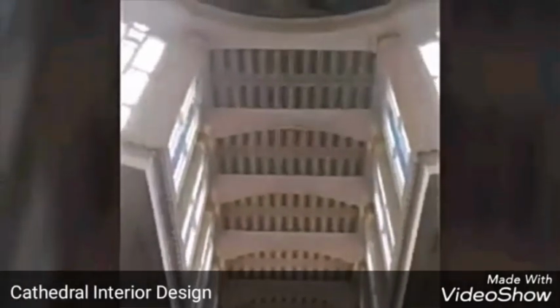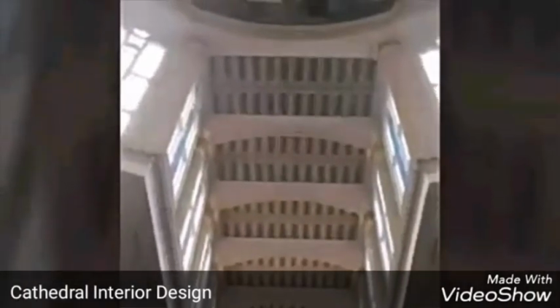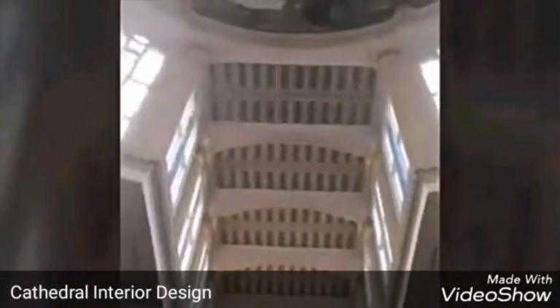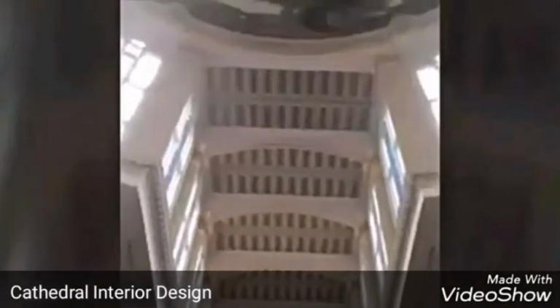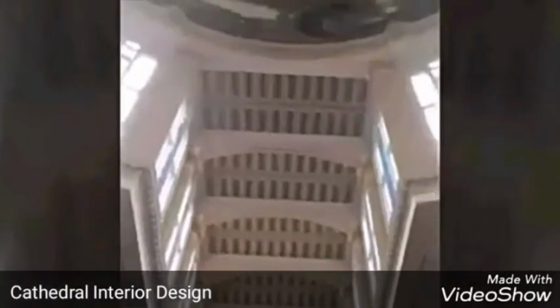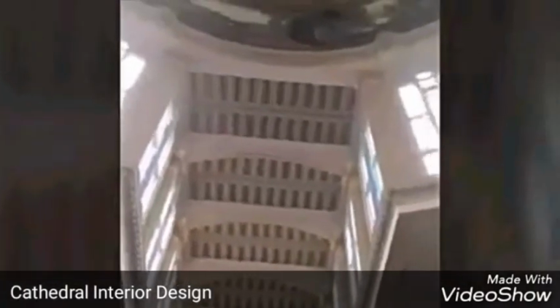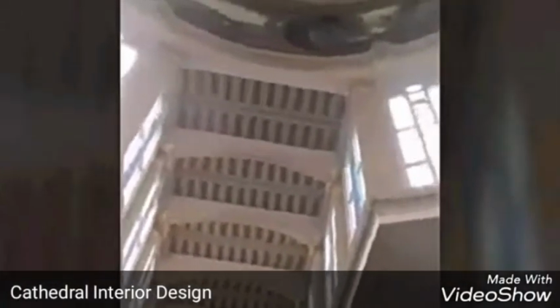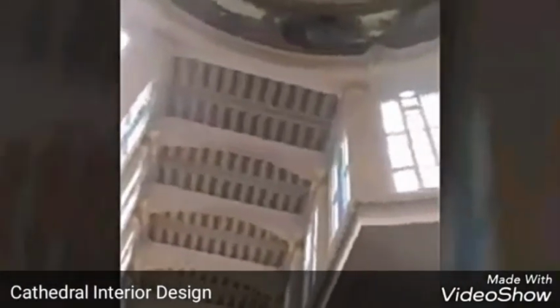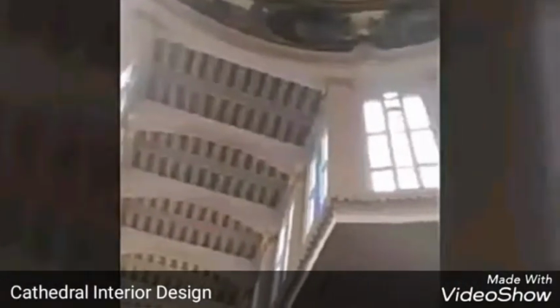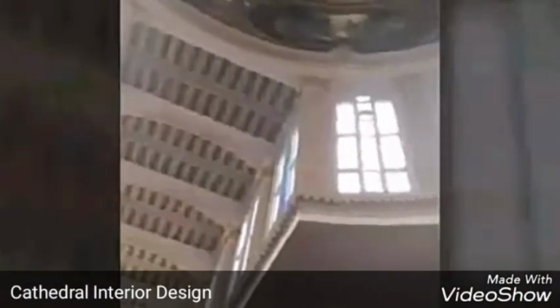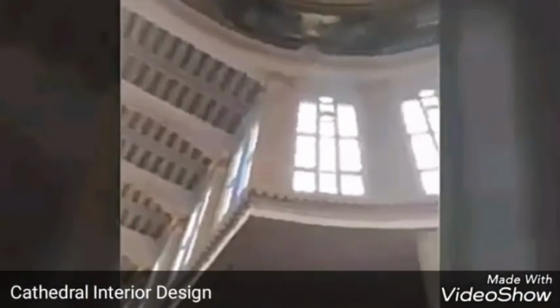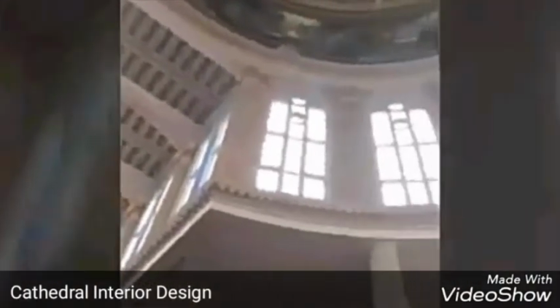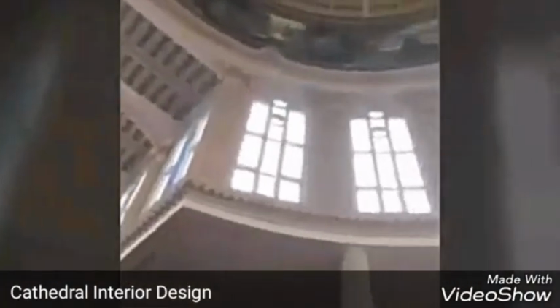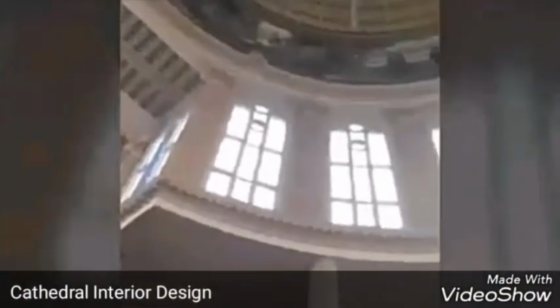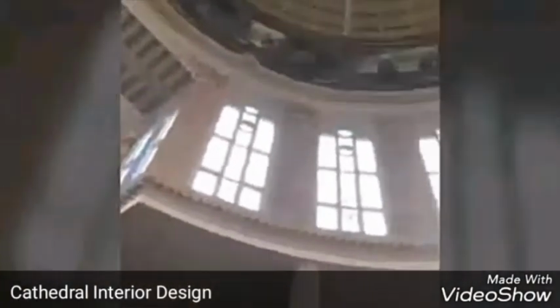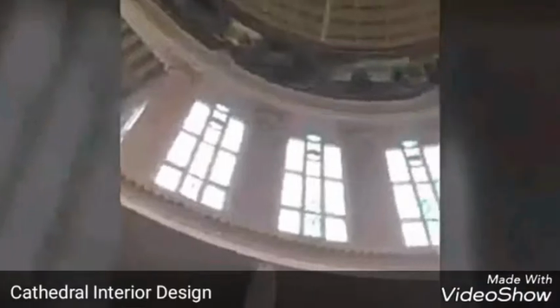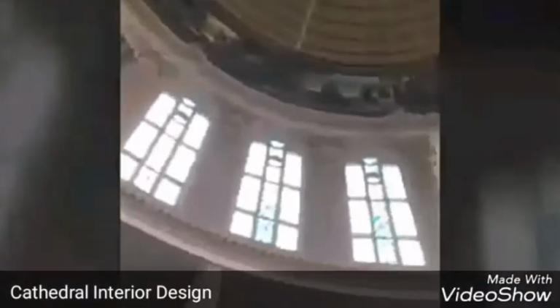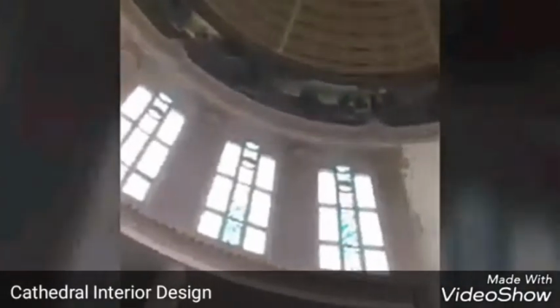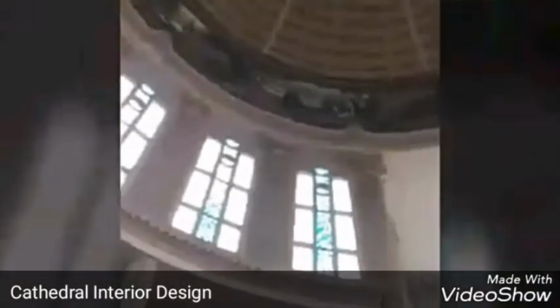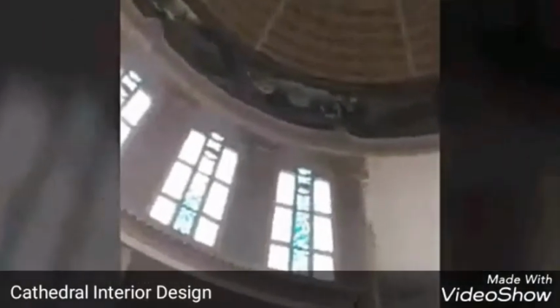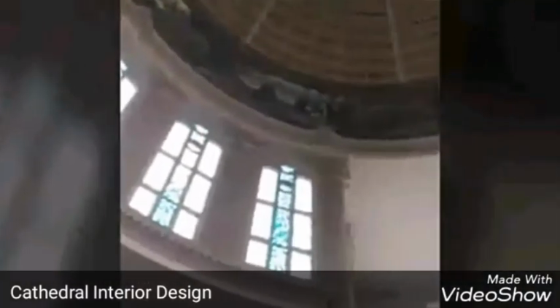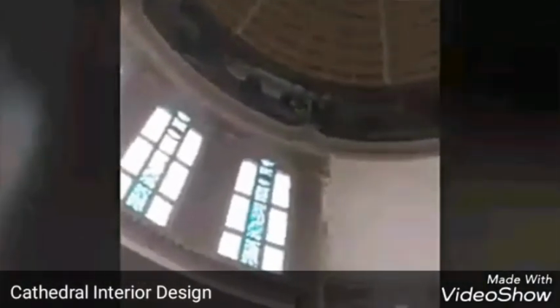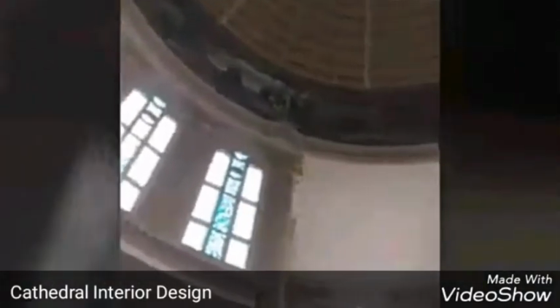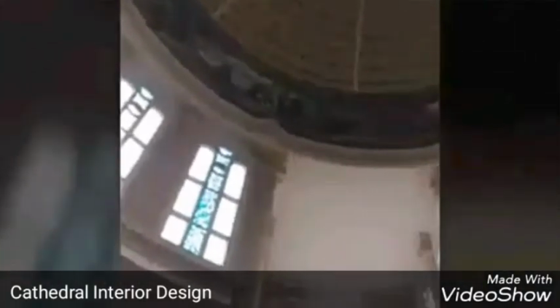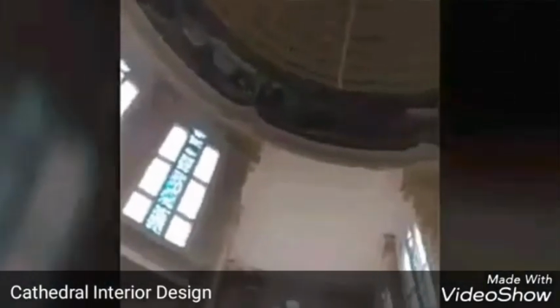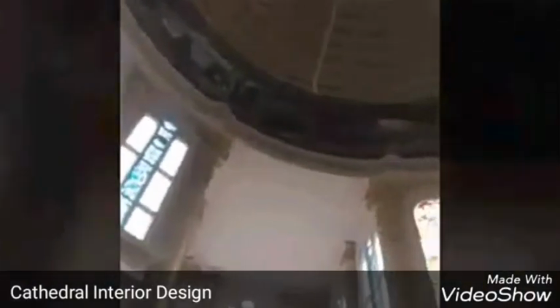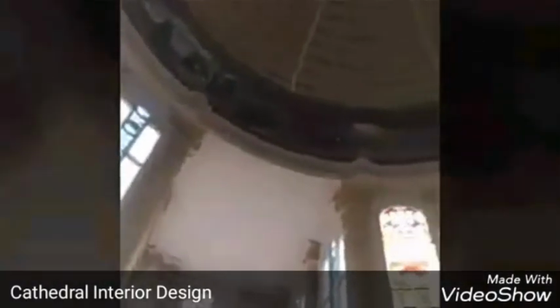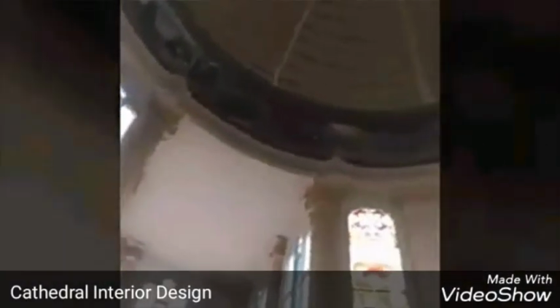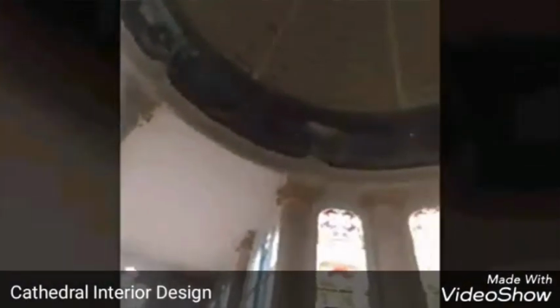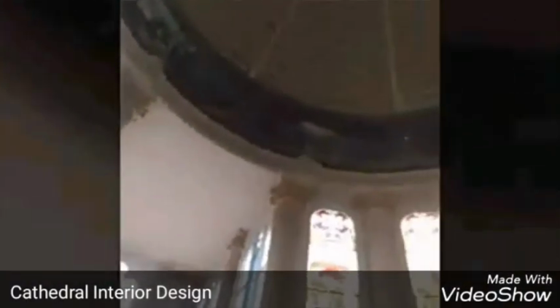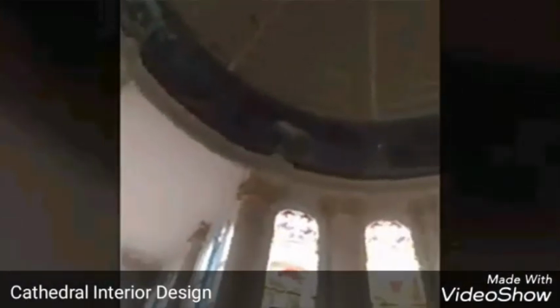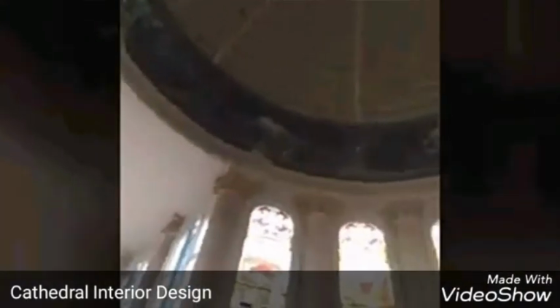And here is the ceiling of this church, which is shaped like a half sphere, similar to those ceilings found on a mosque.